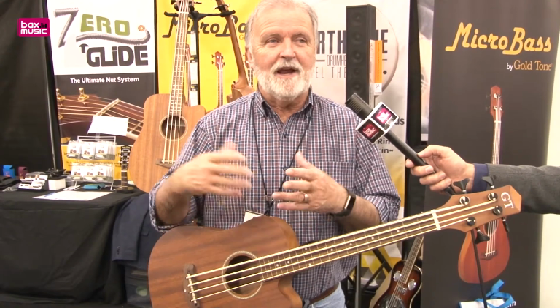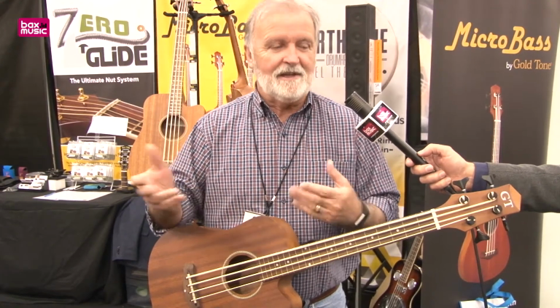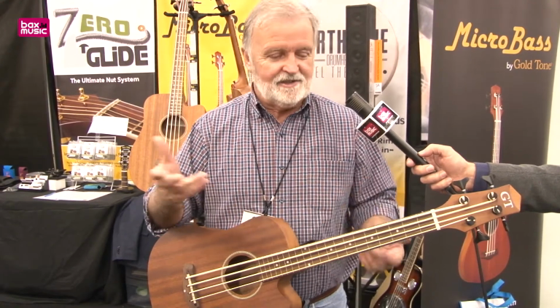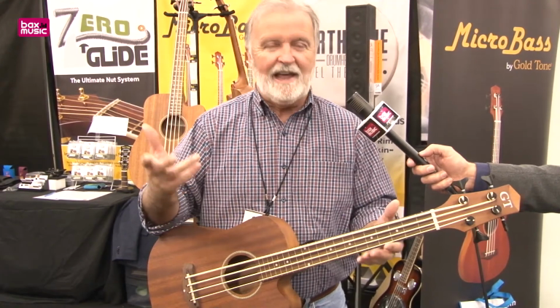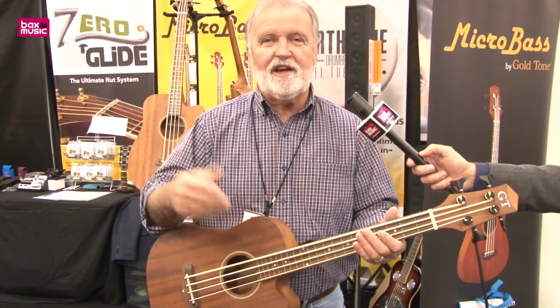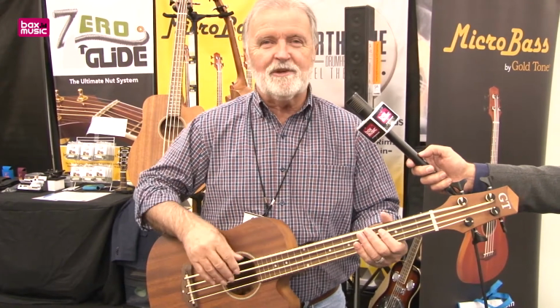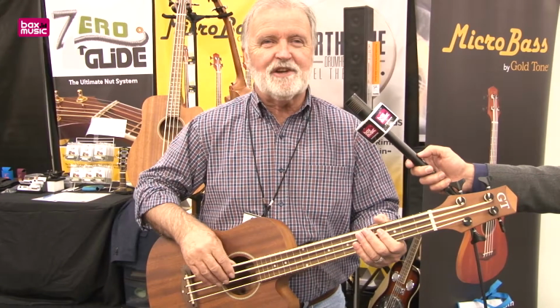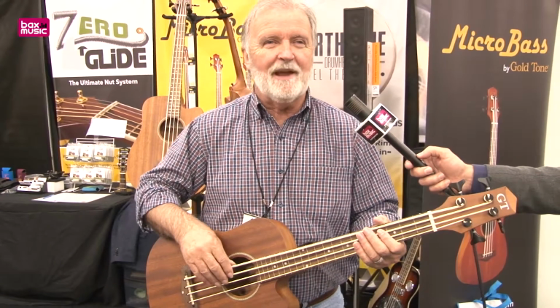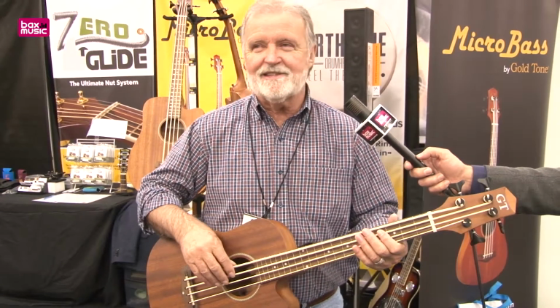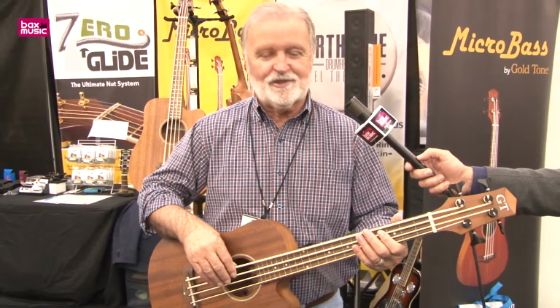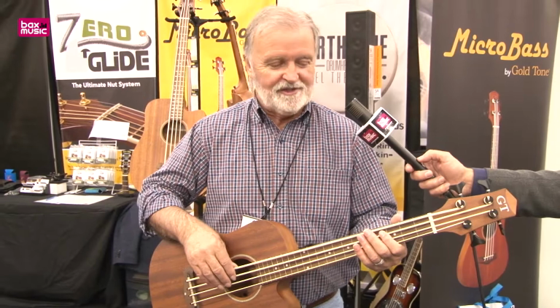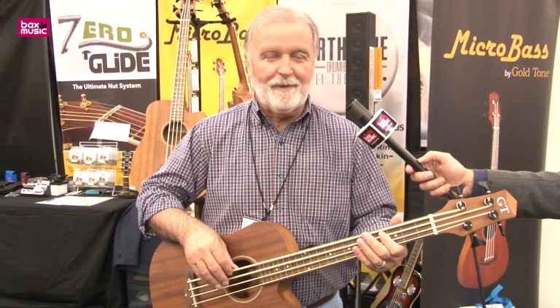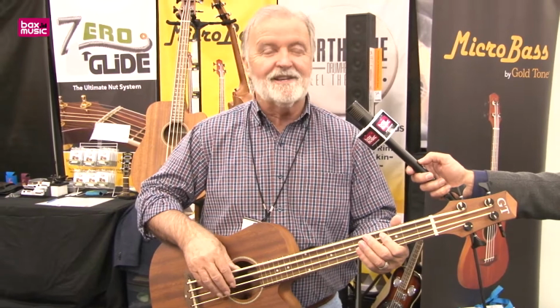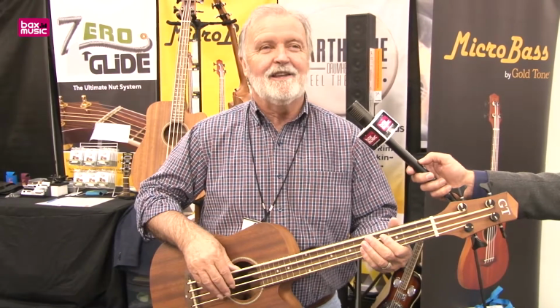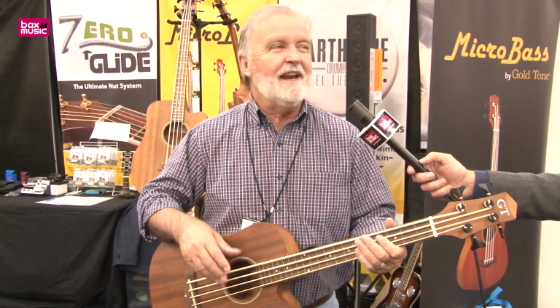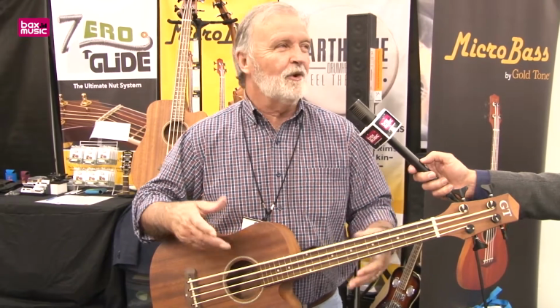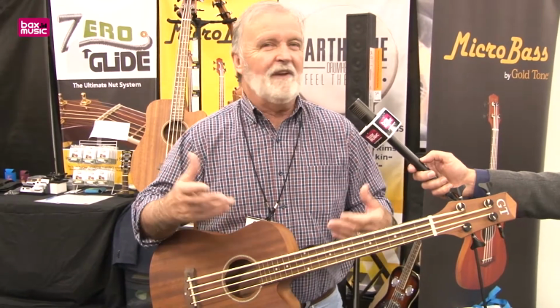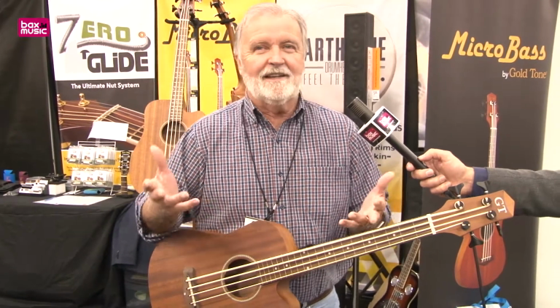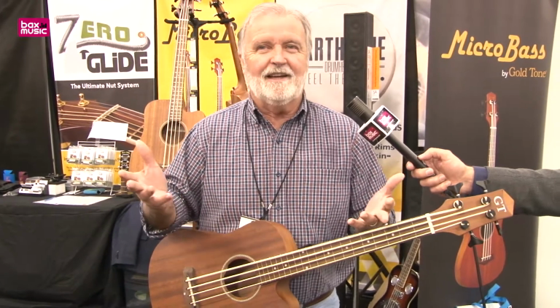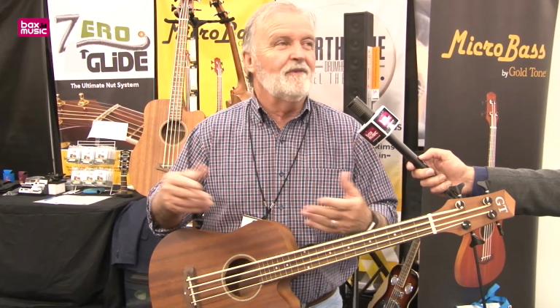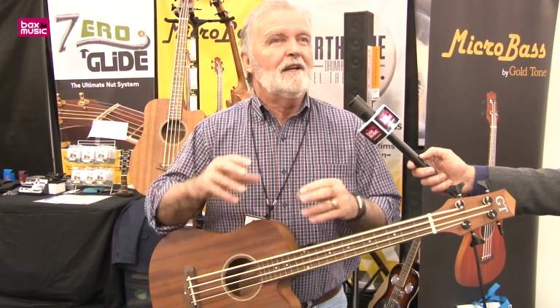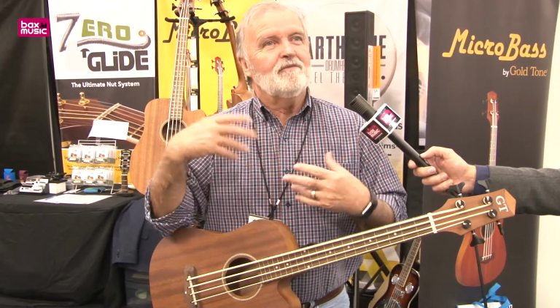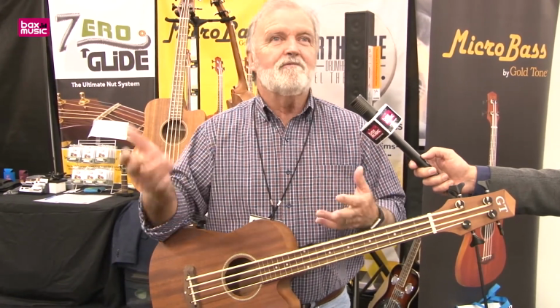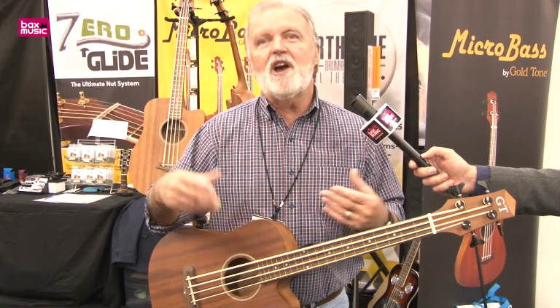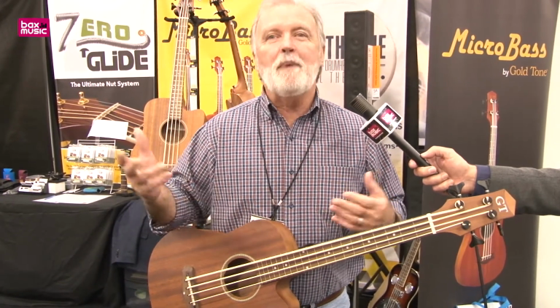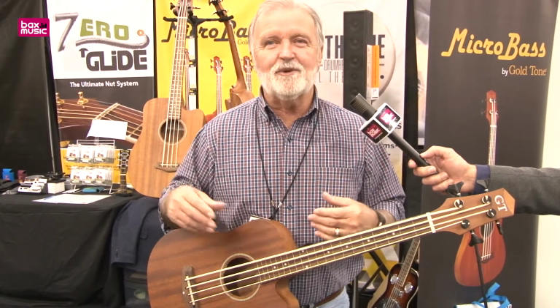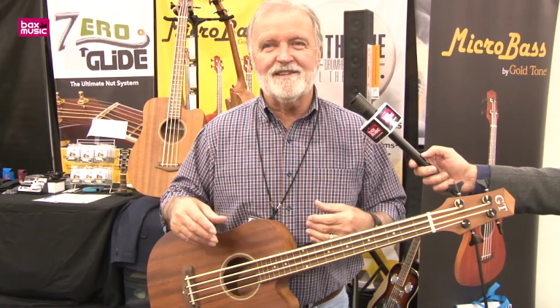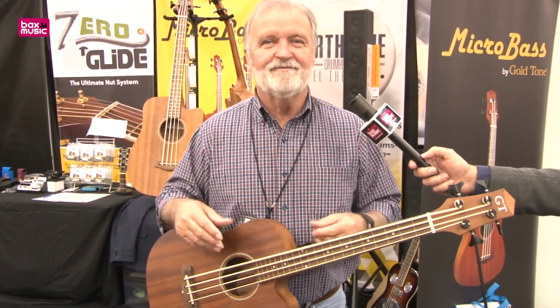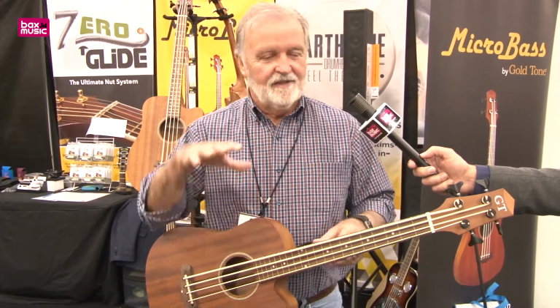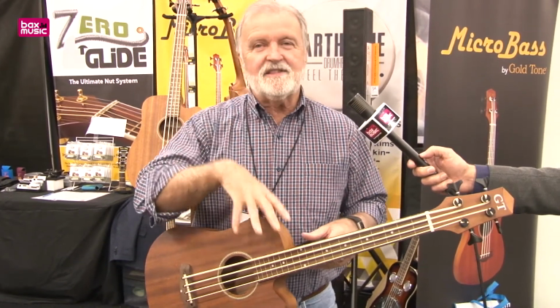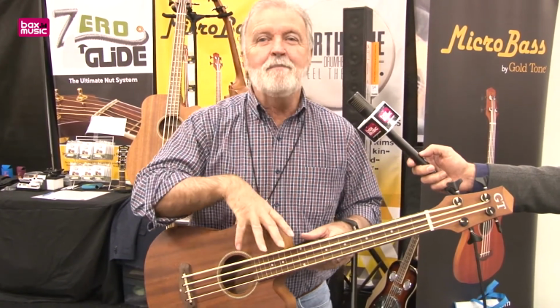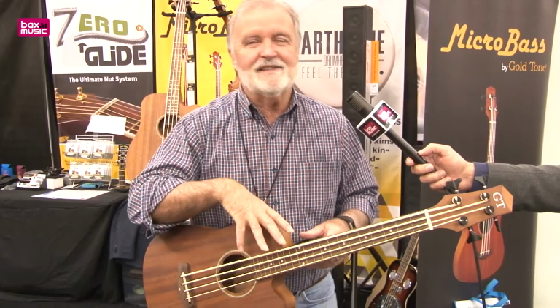Everybody picks it up — it's sort of like Cheetos. Once you start playing this little short-scale bass, you kind of feel like Jaco Pastorius. That's the M-Bass.